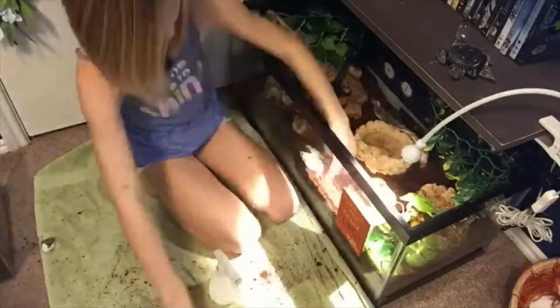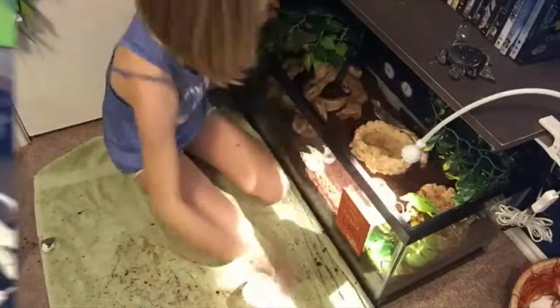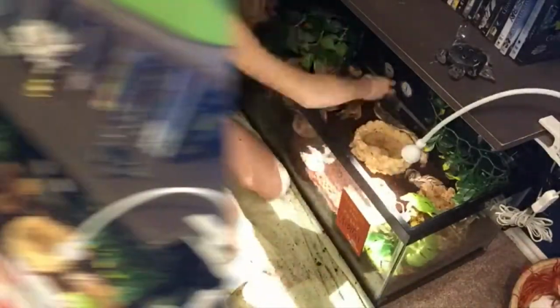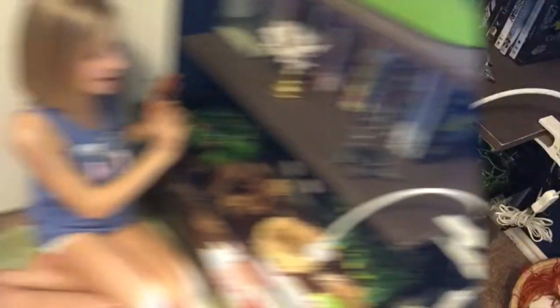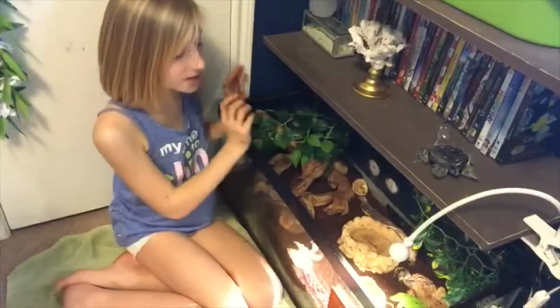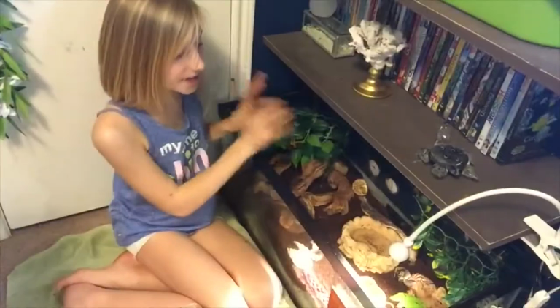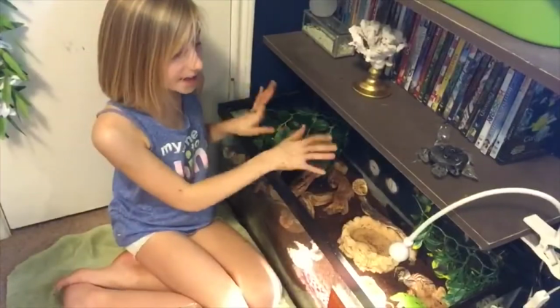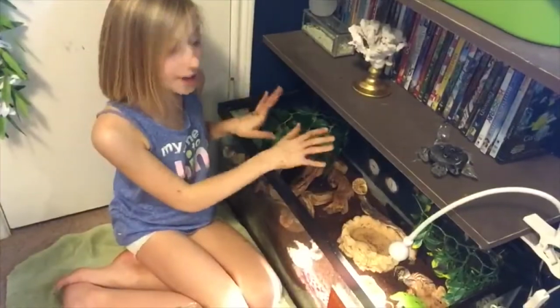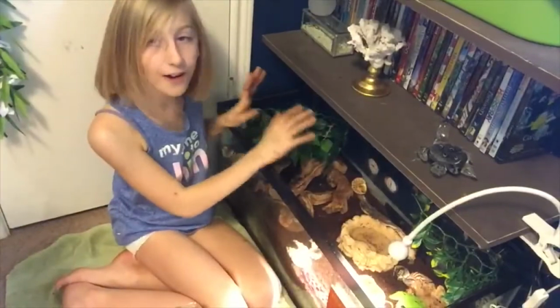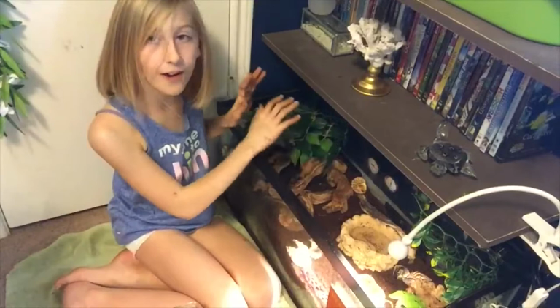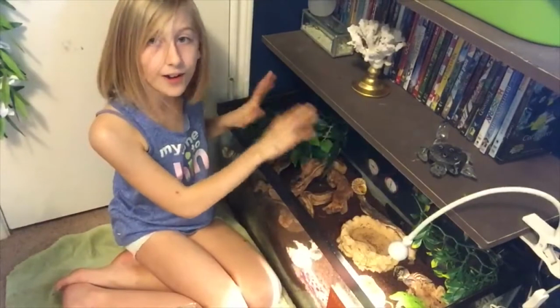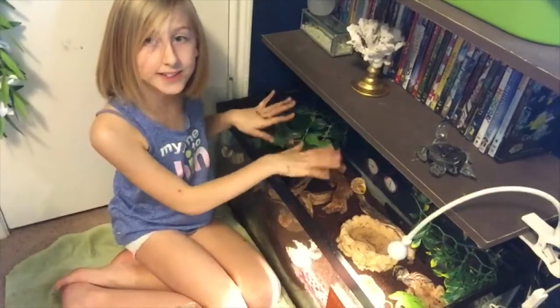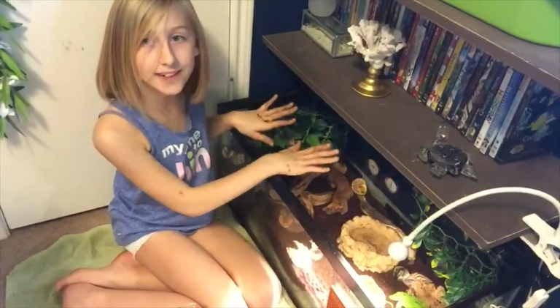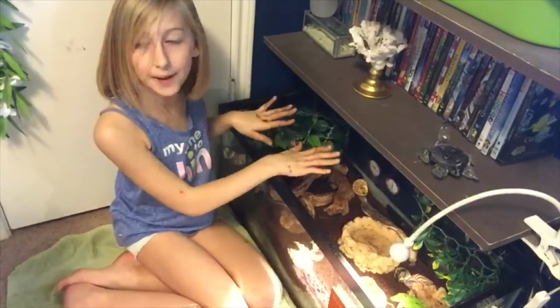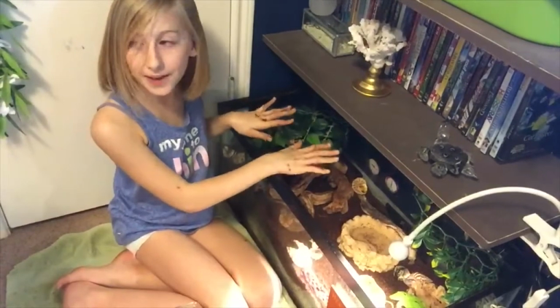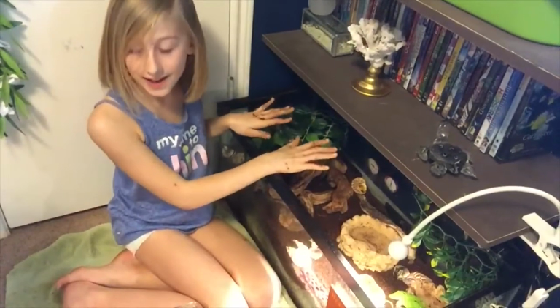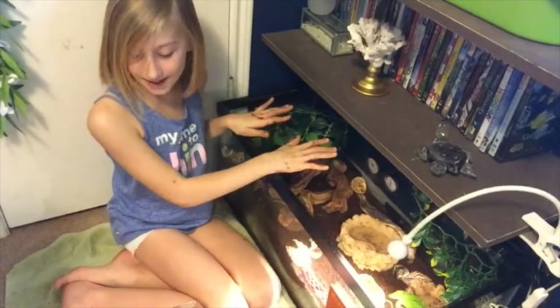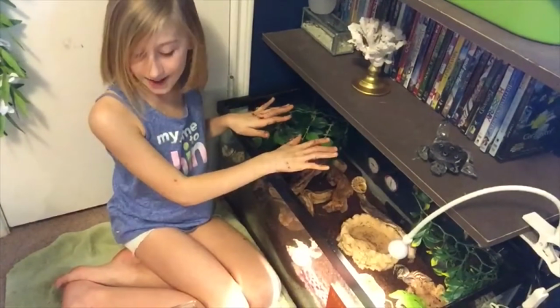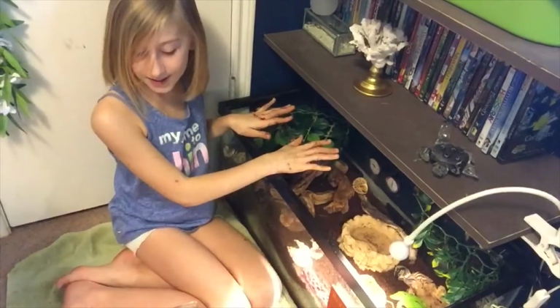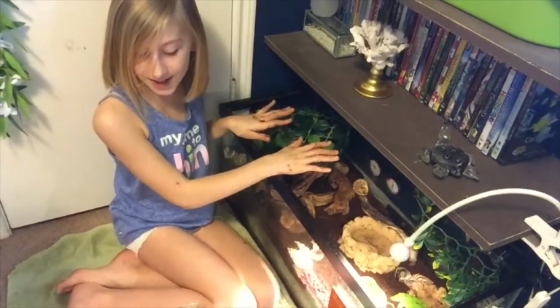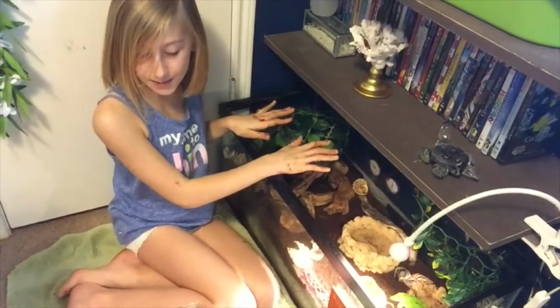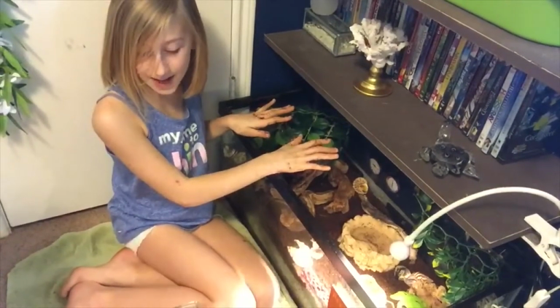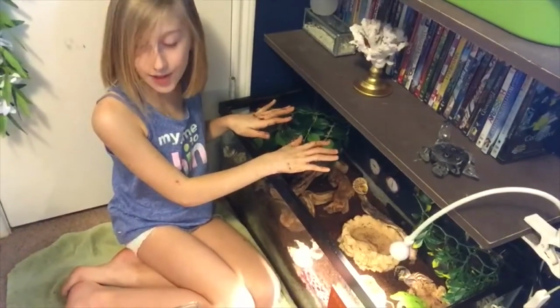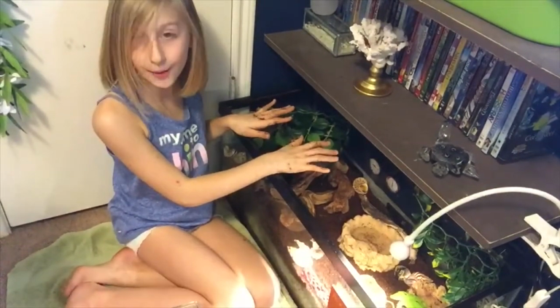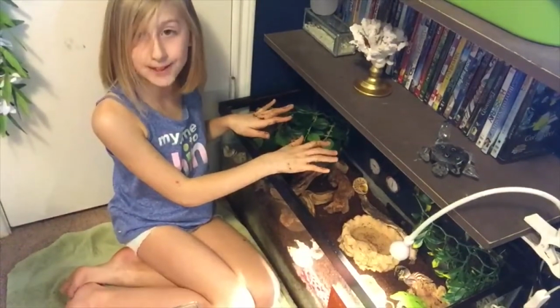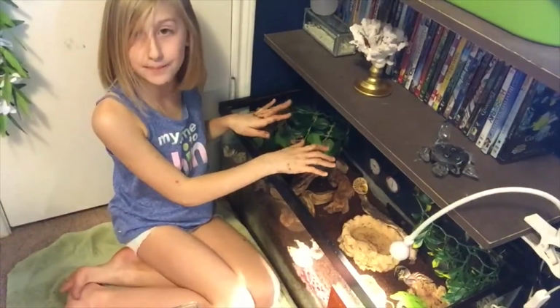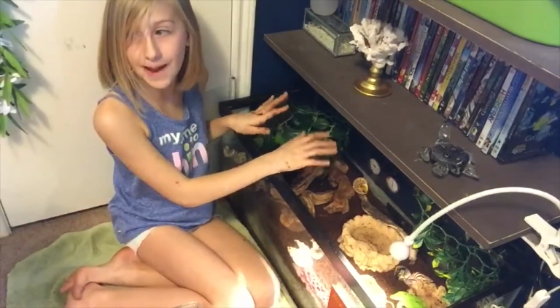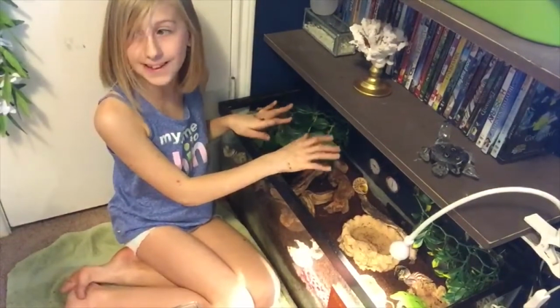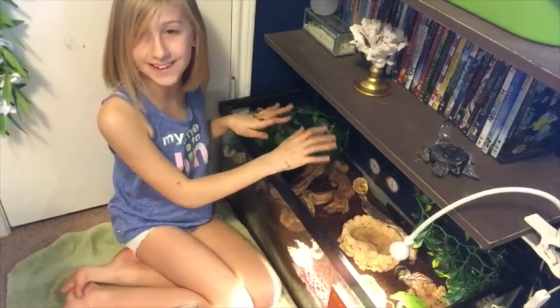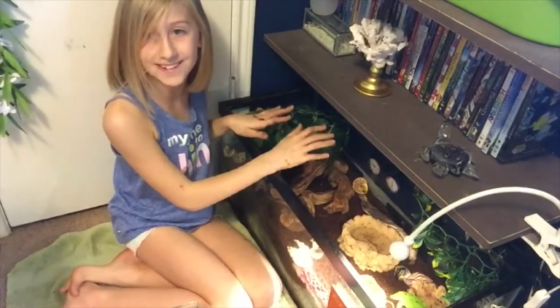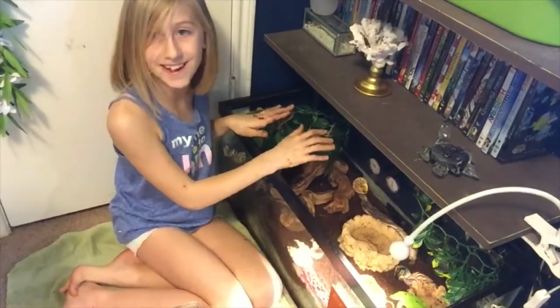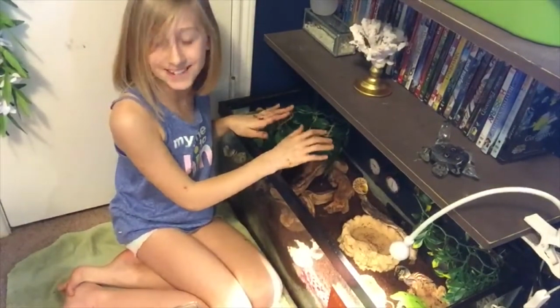So I have the tank all set up — now it's time to add the hermits back into the tank.